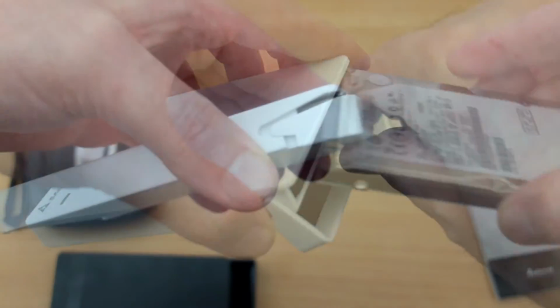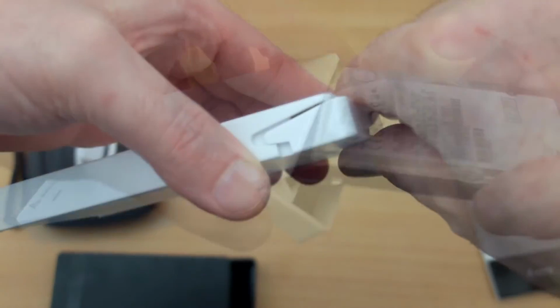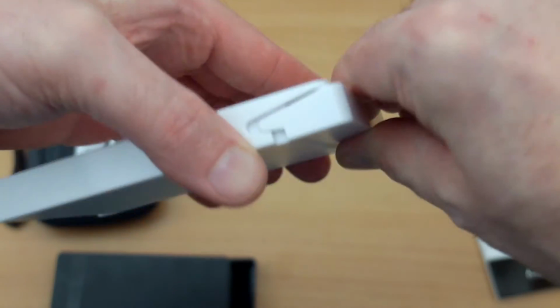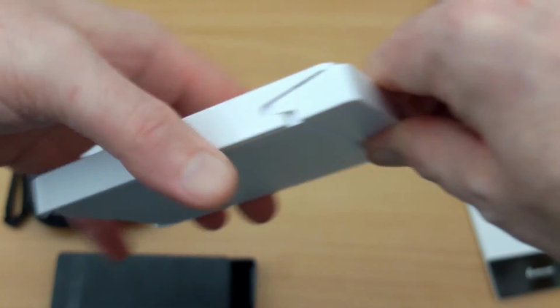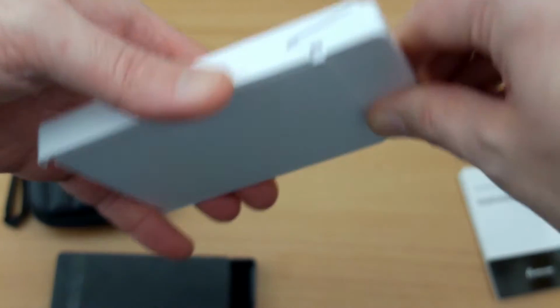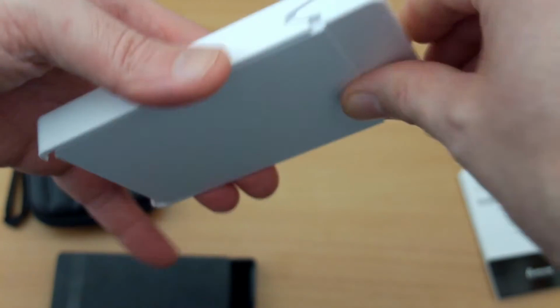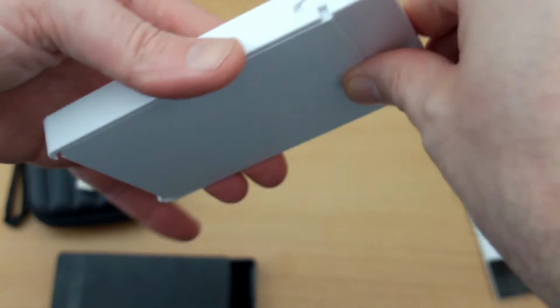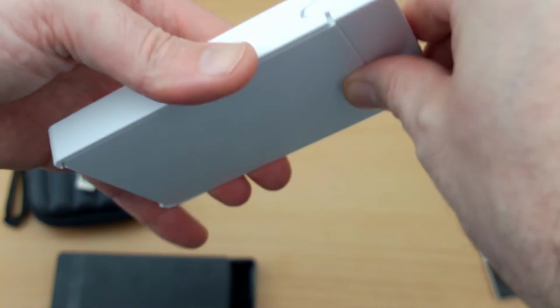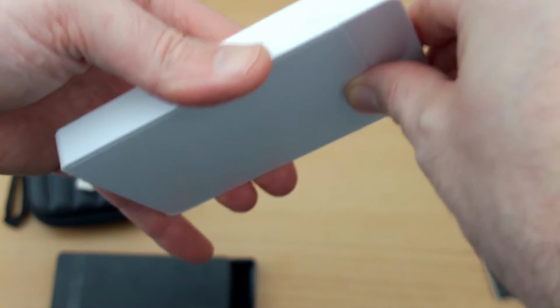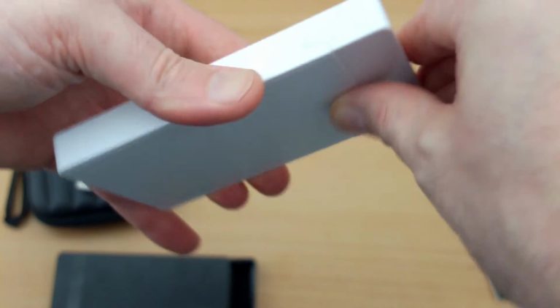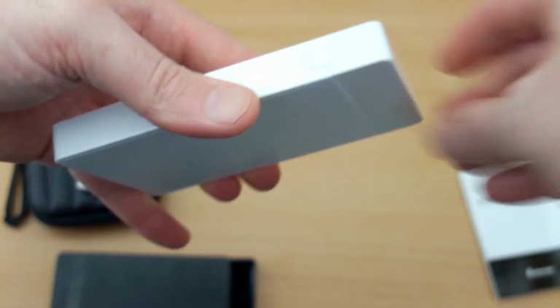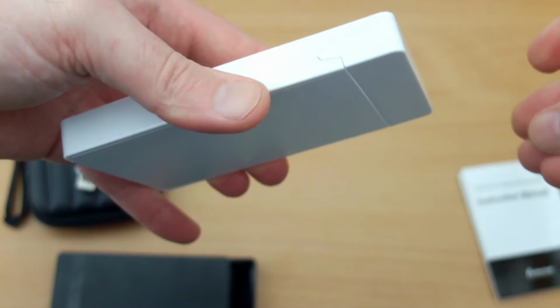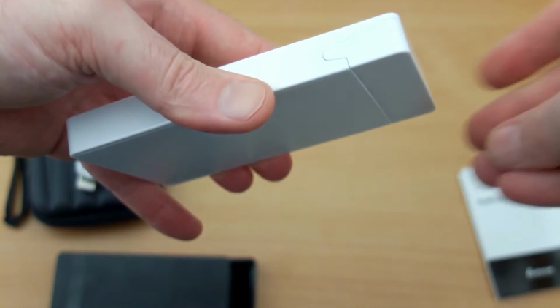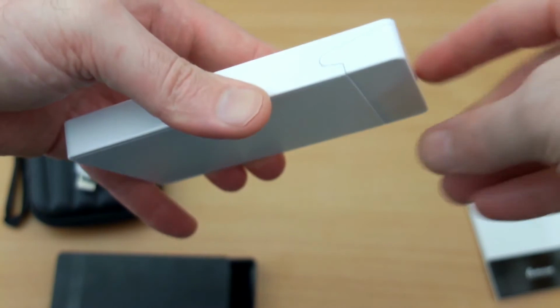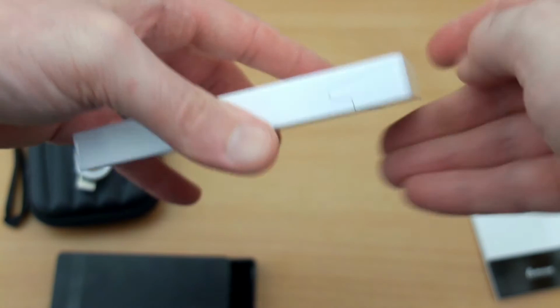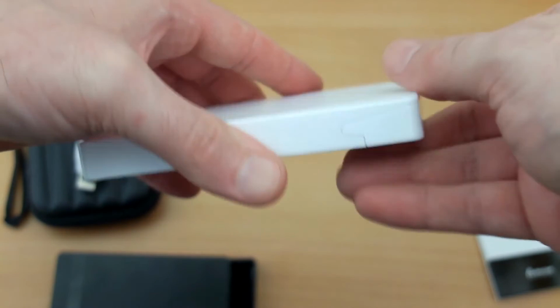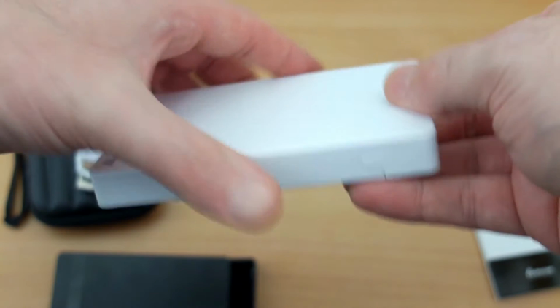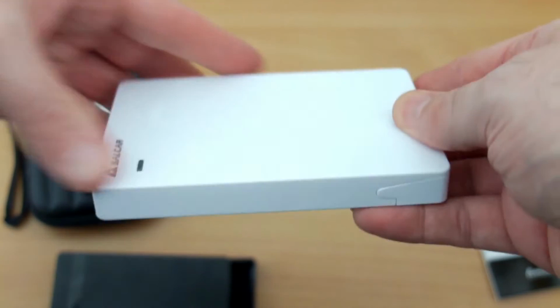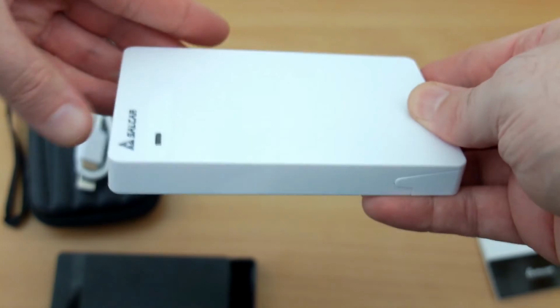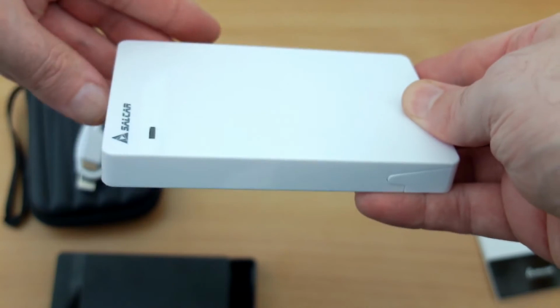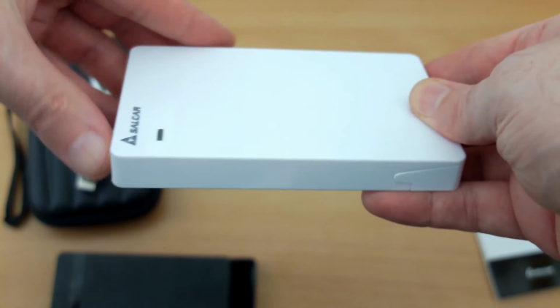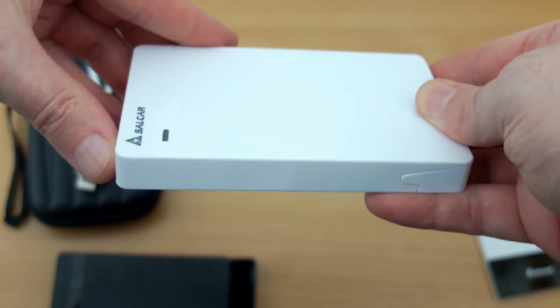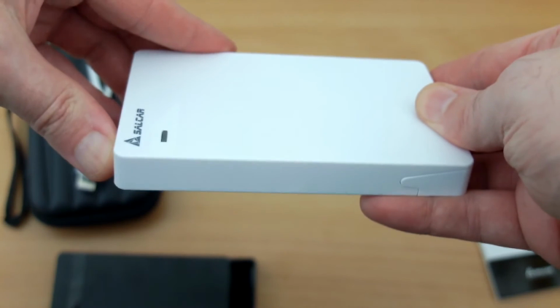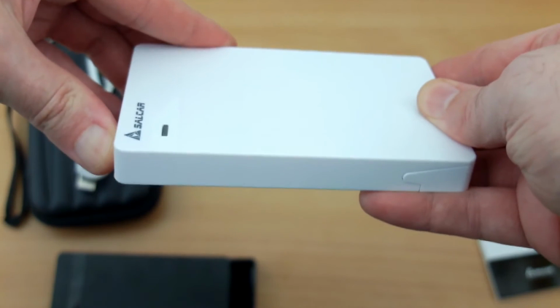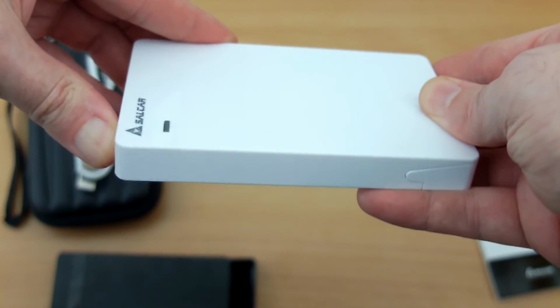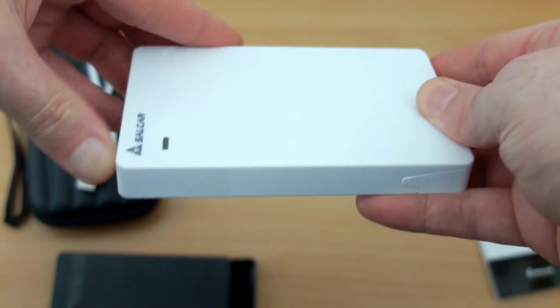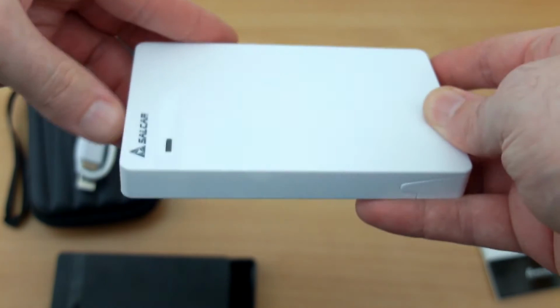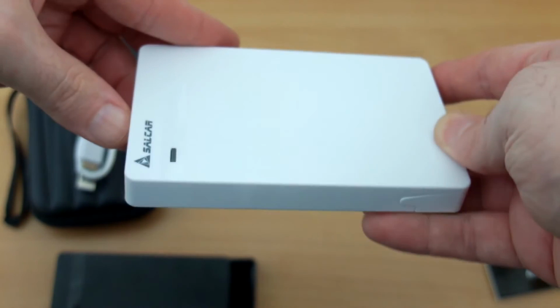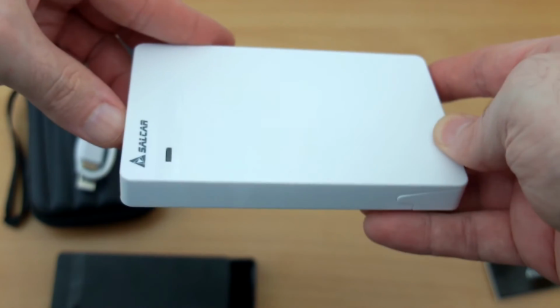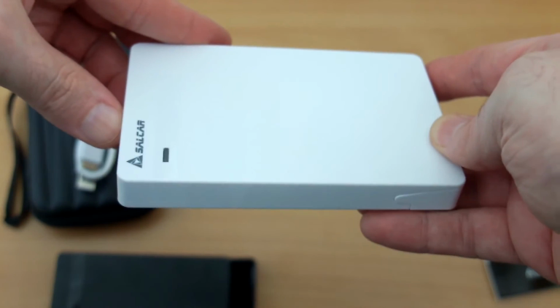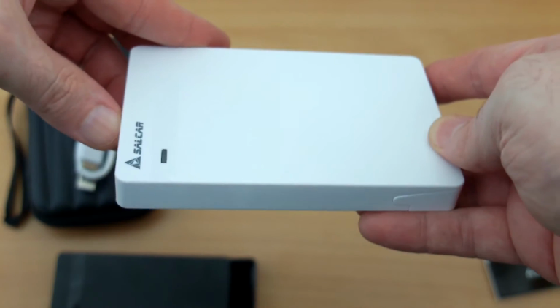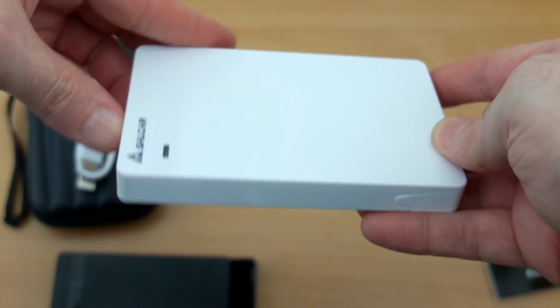Putting the drive back in — just push the front in and then flip the switch. That prevents it from coming out by accident.